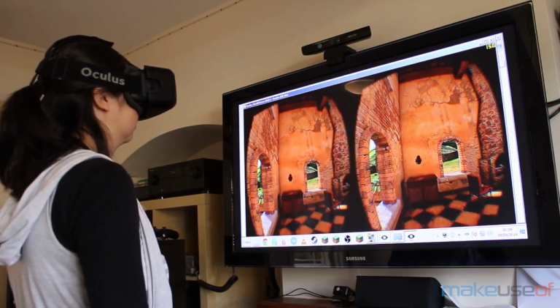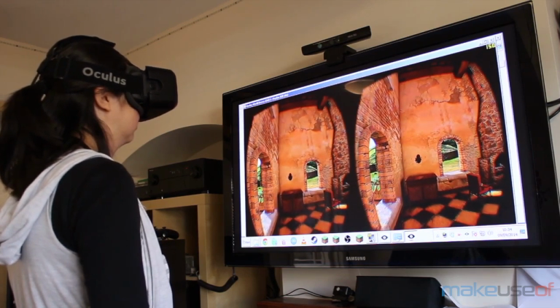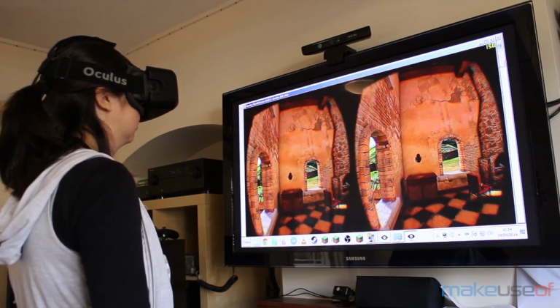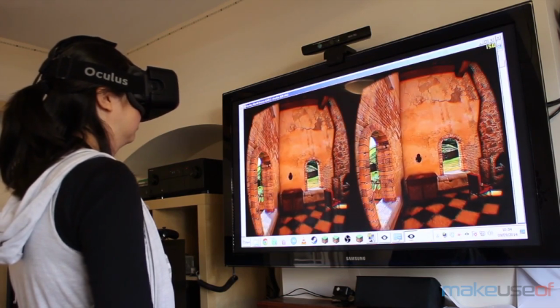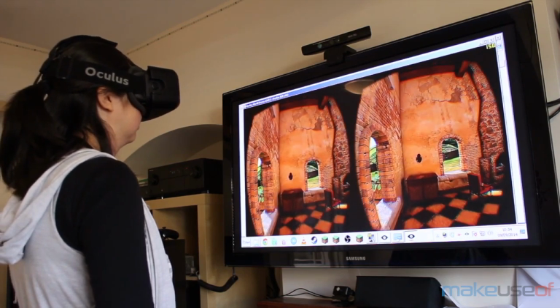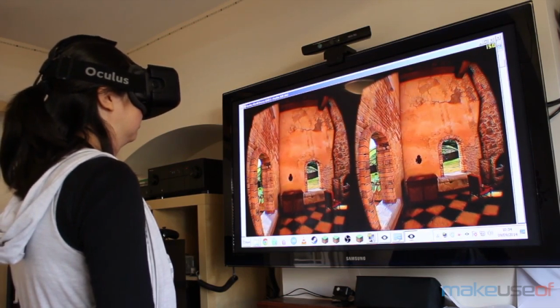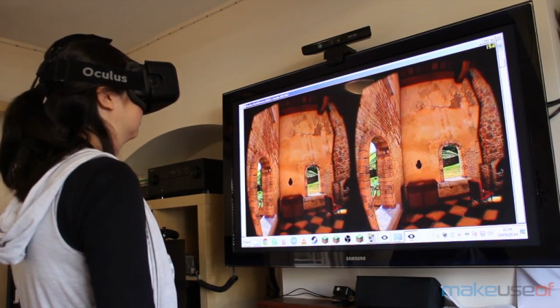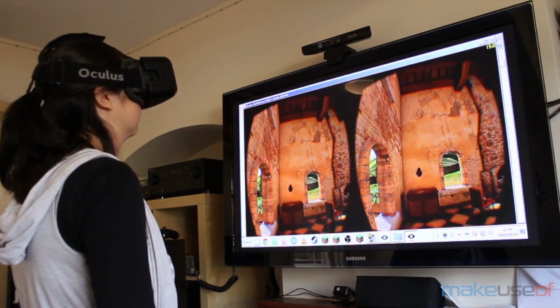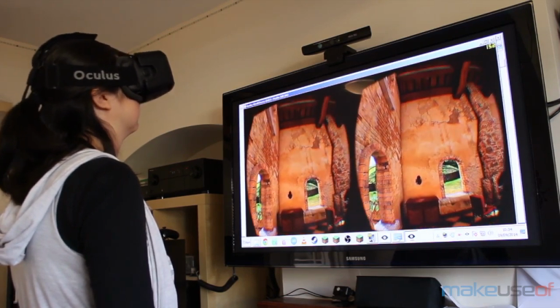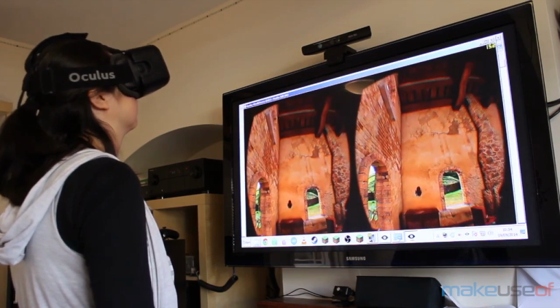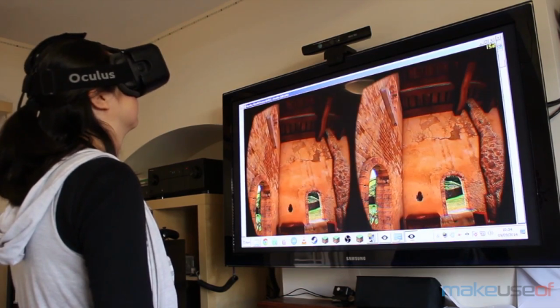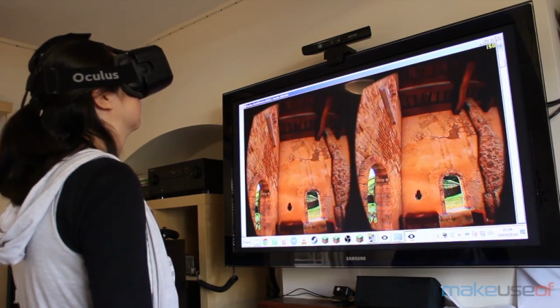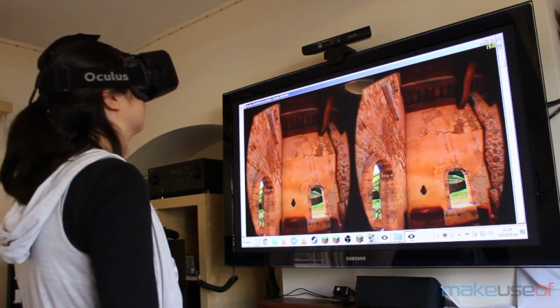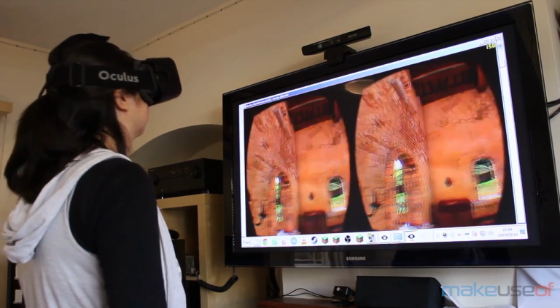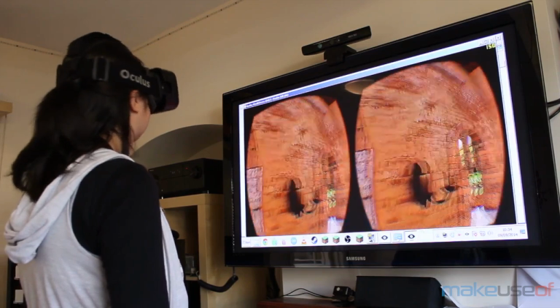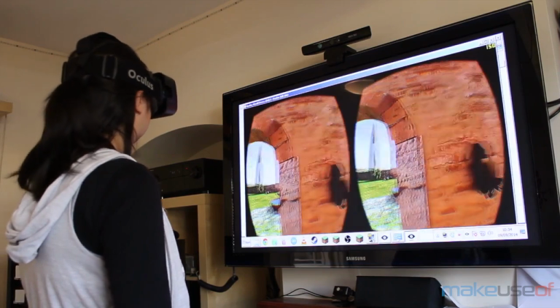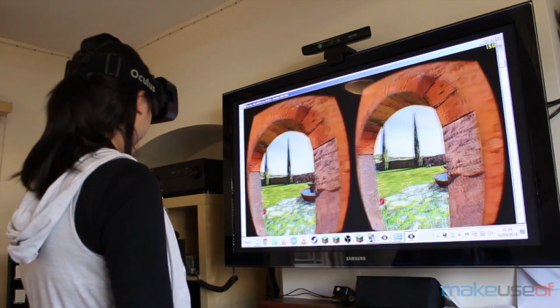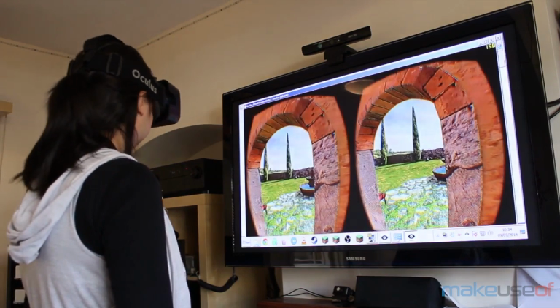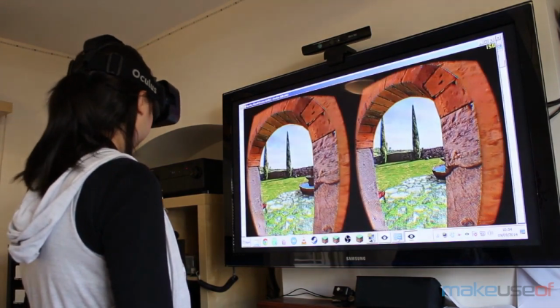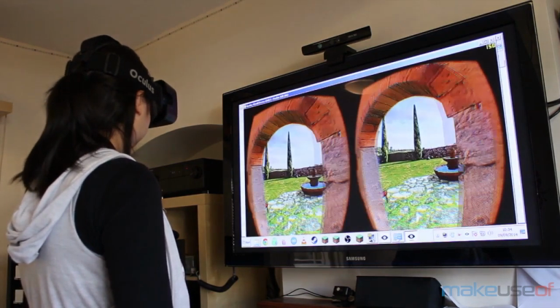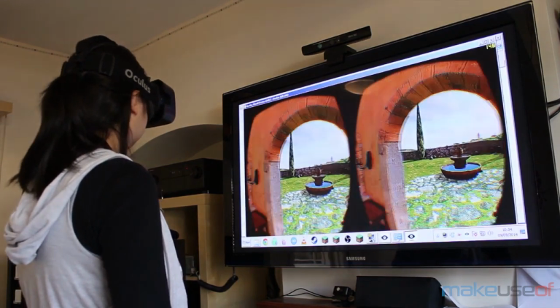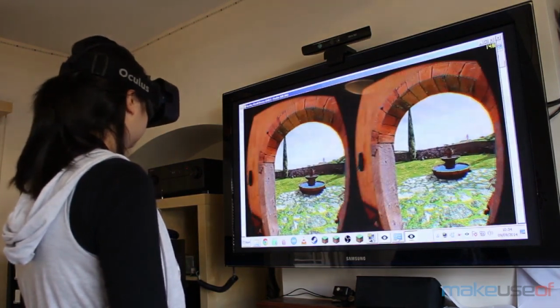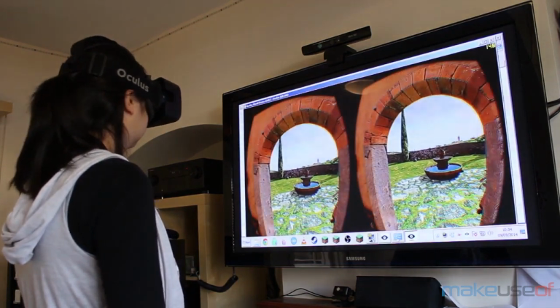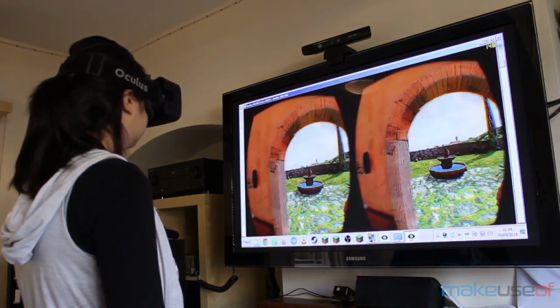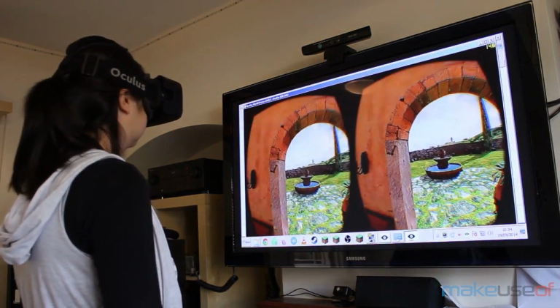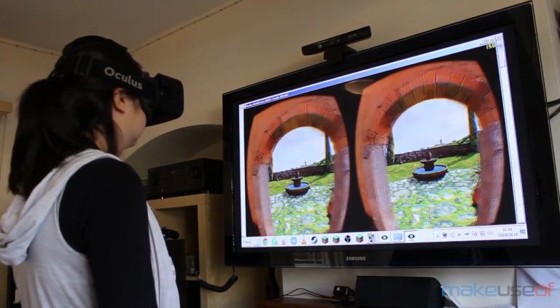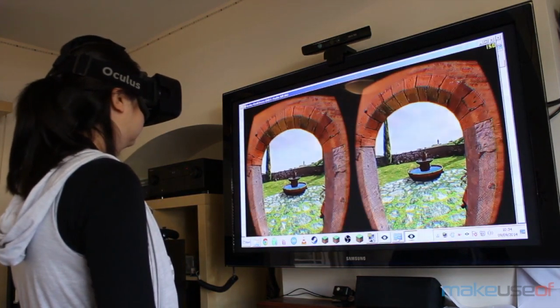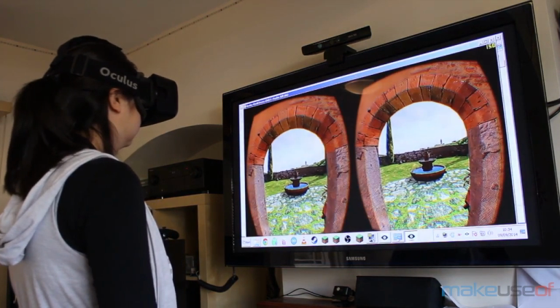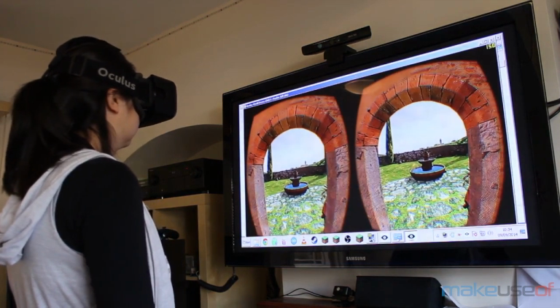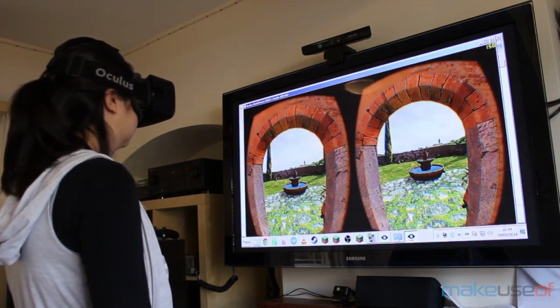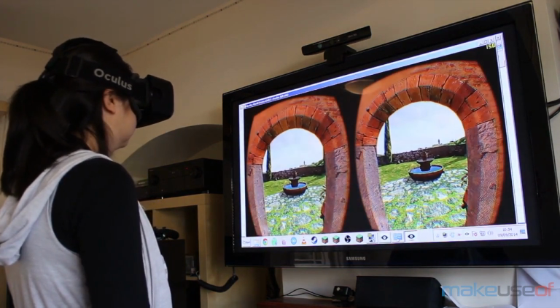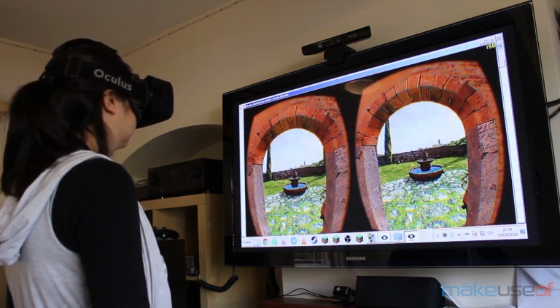In the Tuscany demo for instance, you can peer over the balcony, lean around a corner, or bend over to look closely at something on the floor.